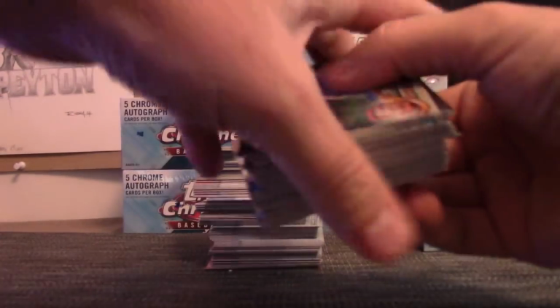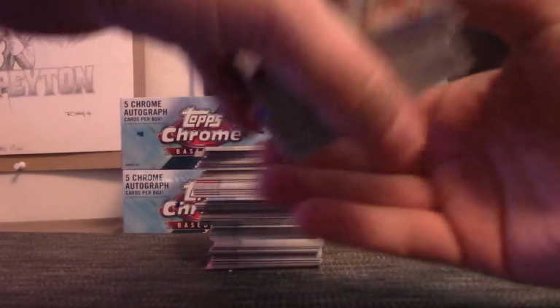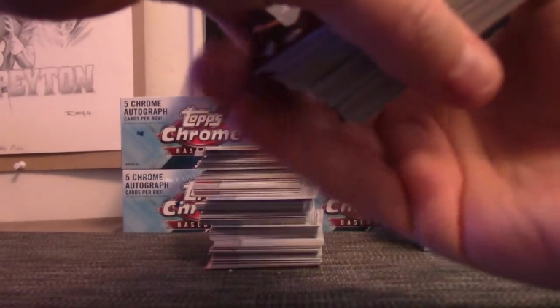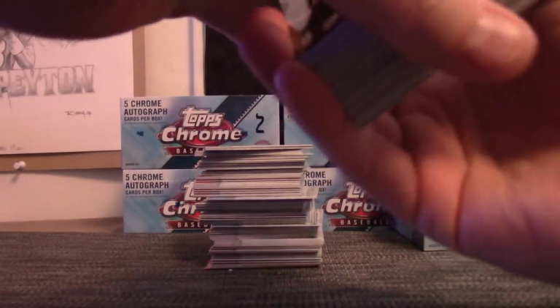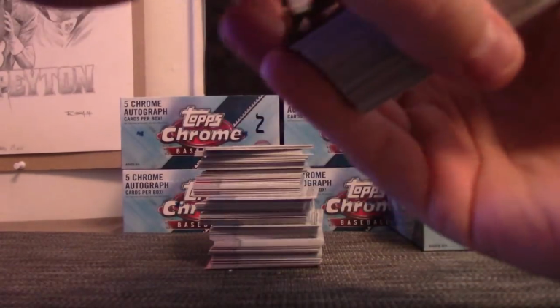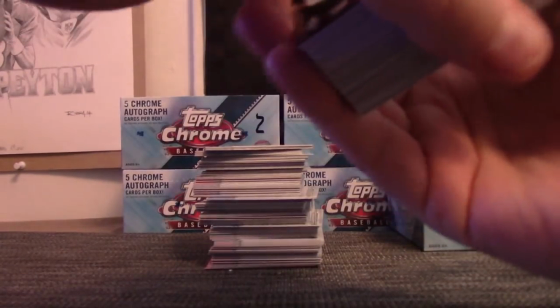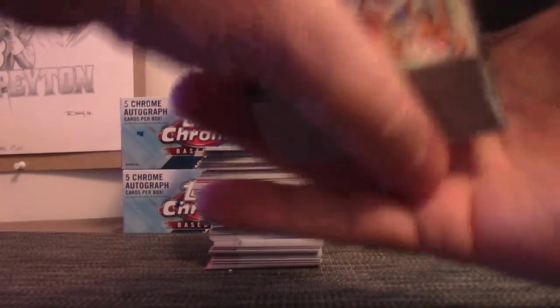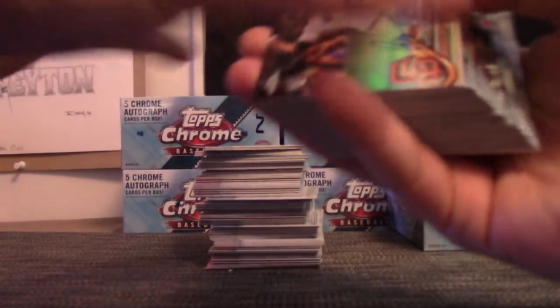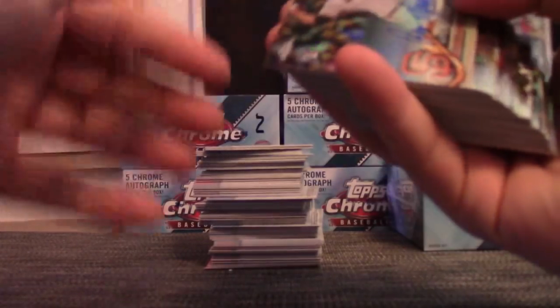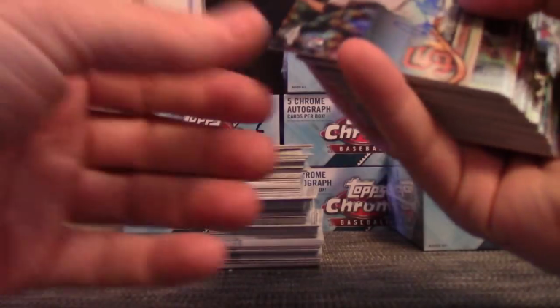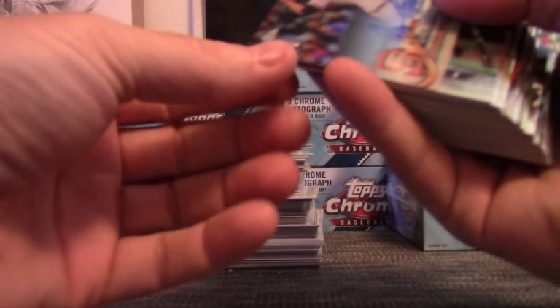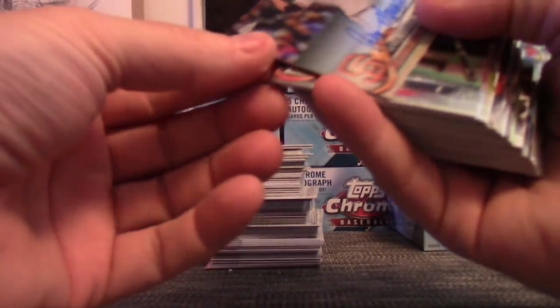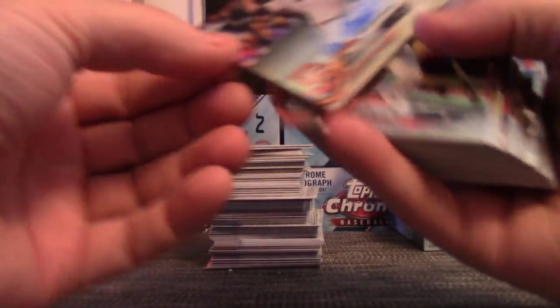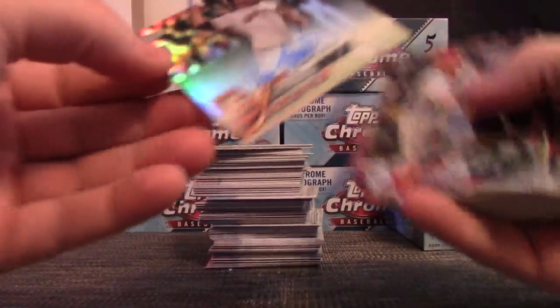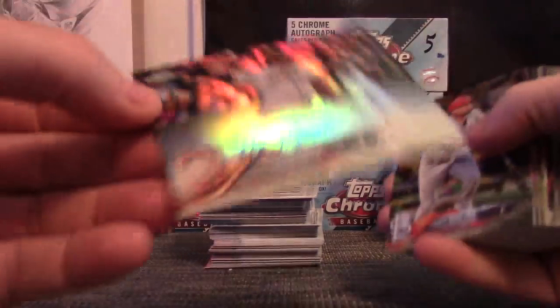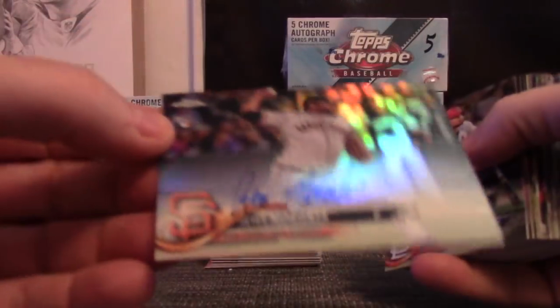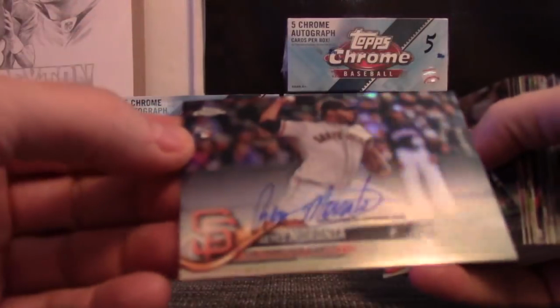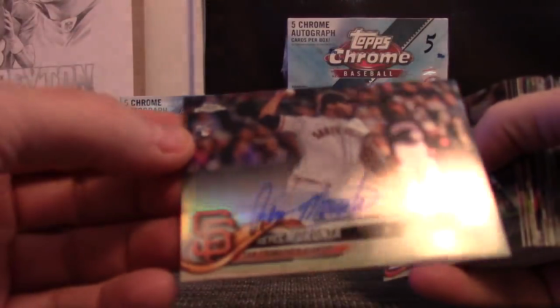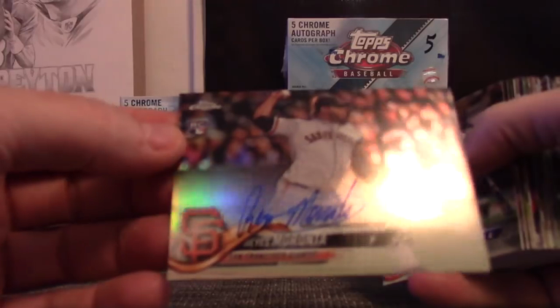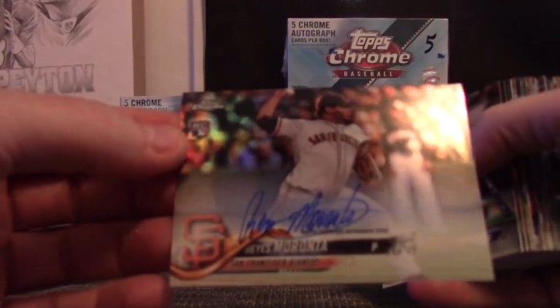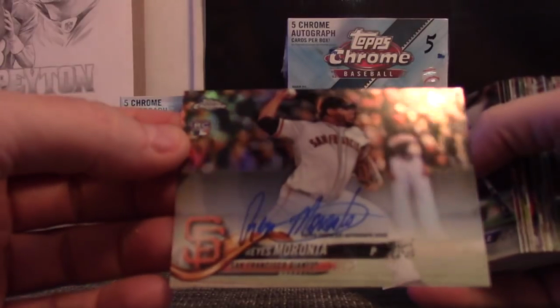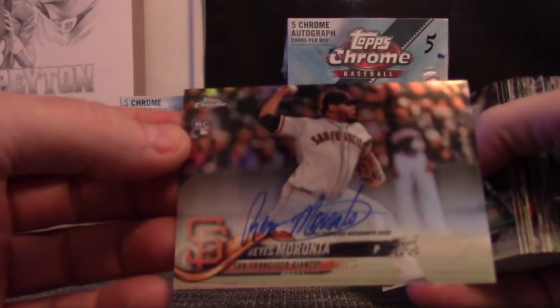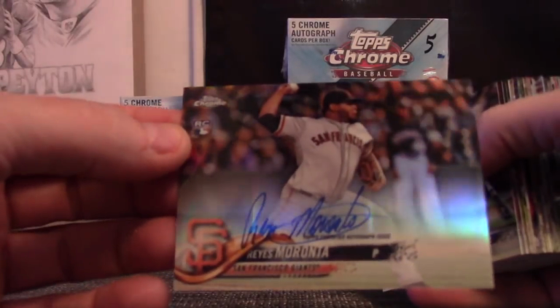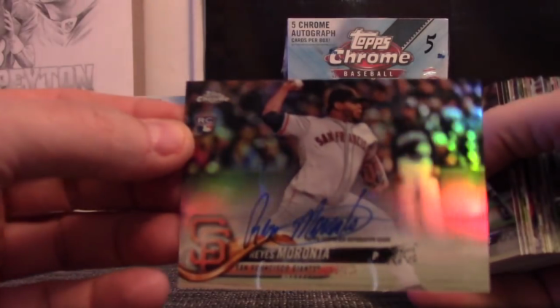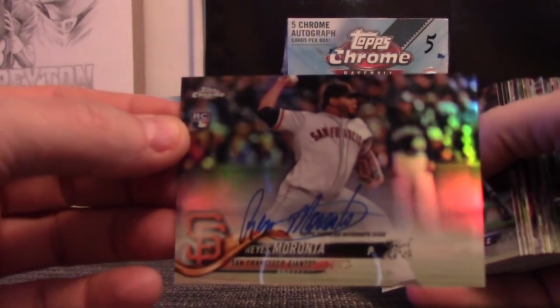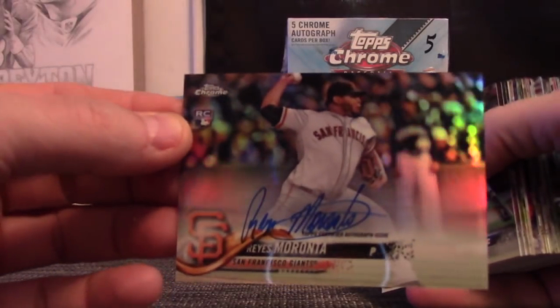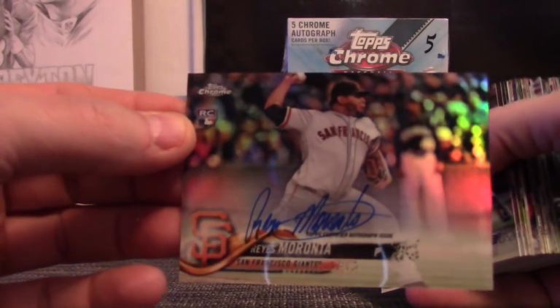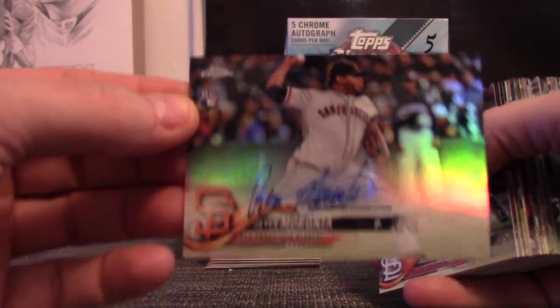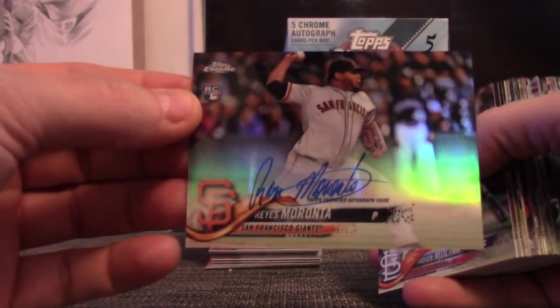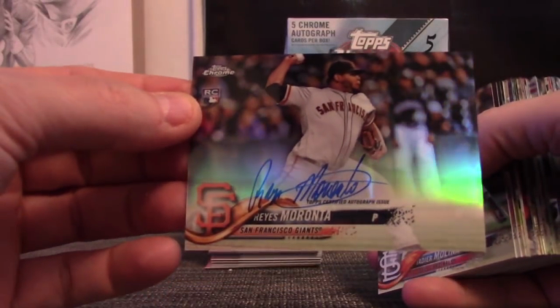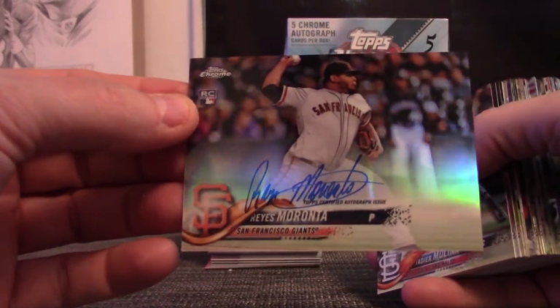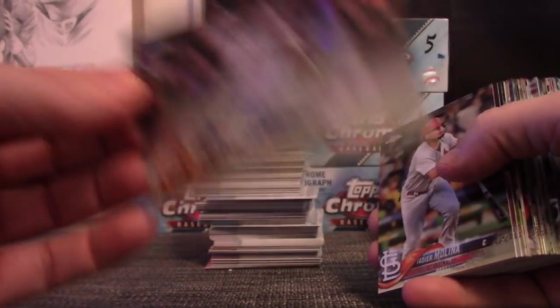Oh, we cut right to an autograph. Rayeth Maranta refractor, $4.99.